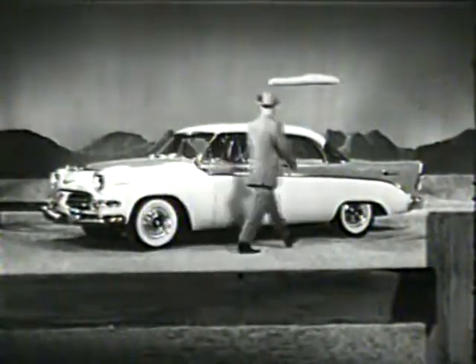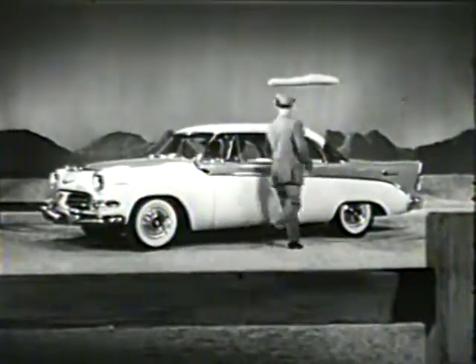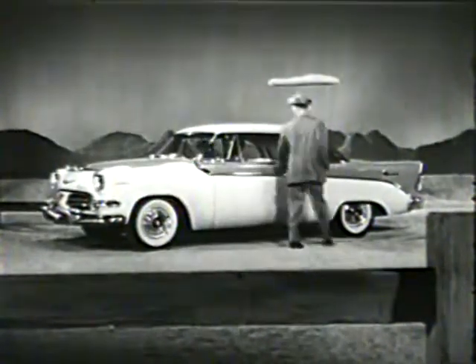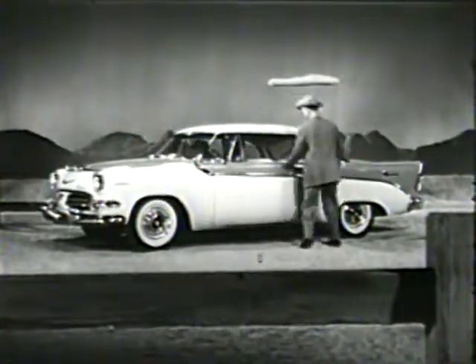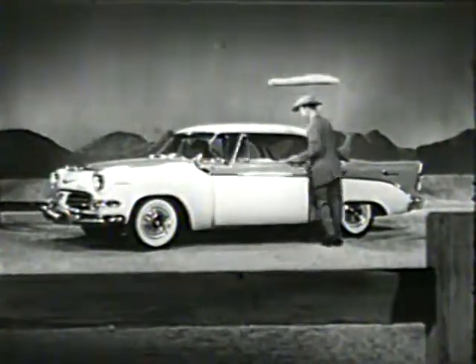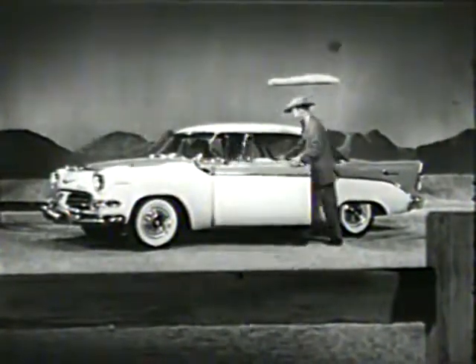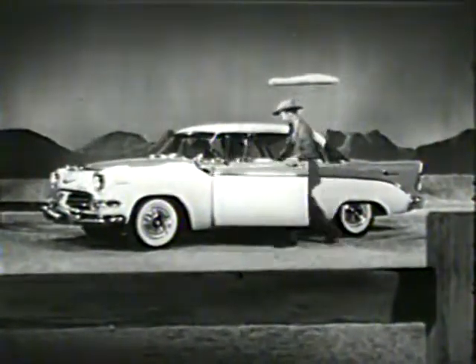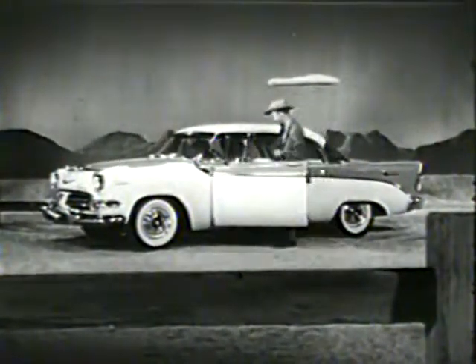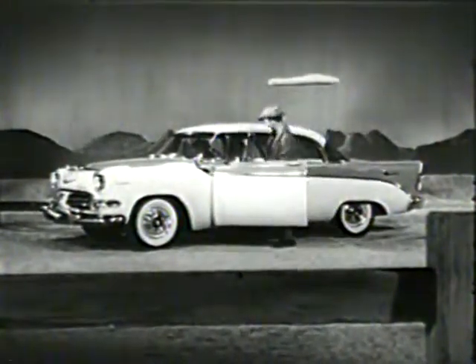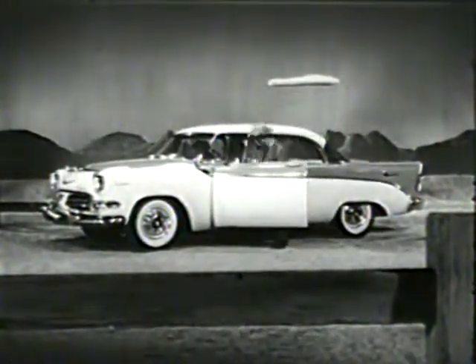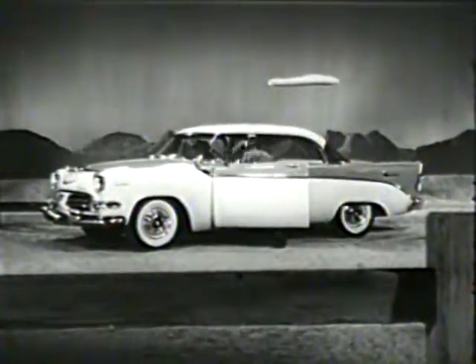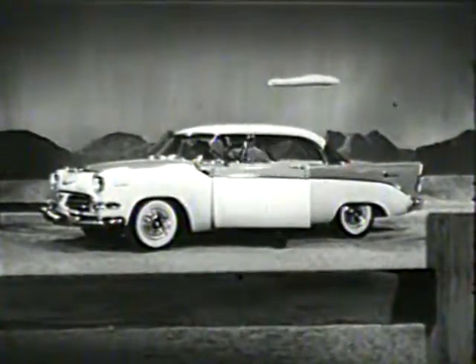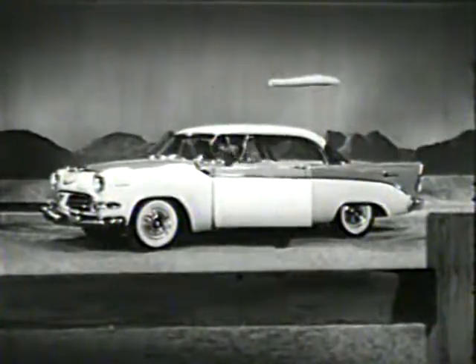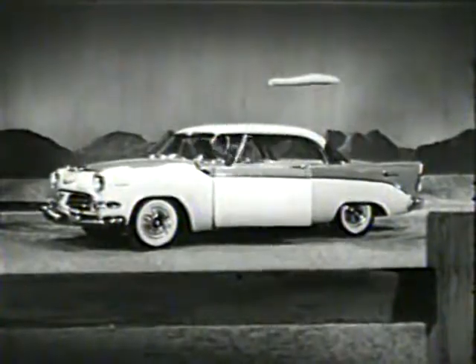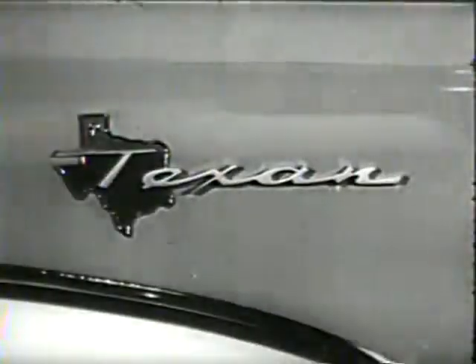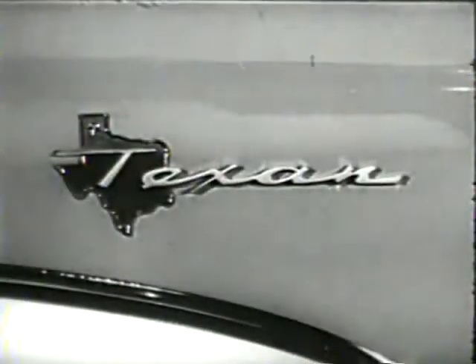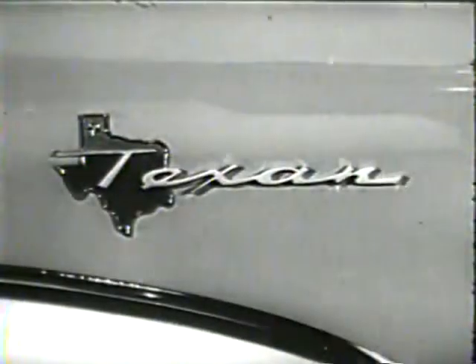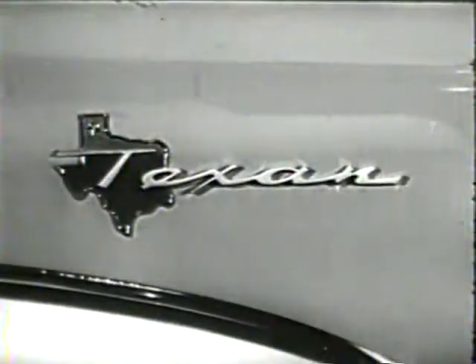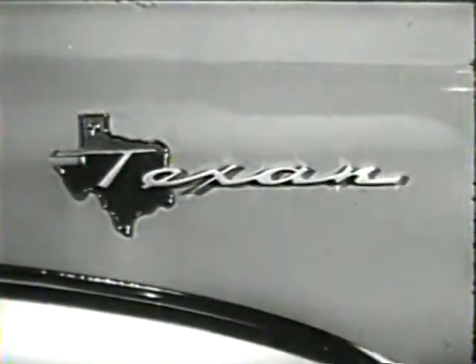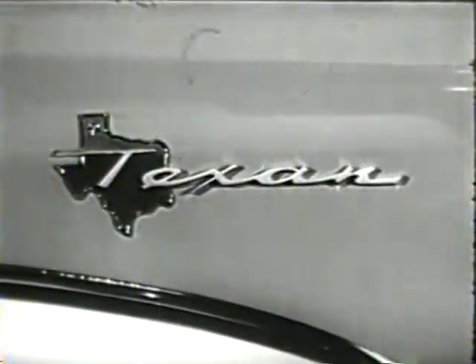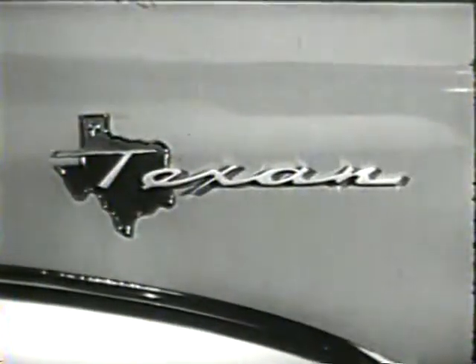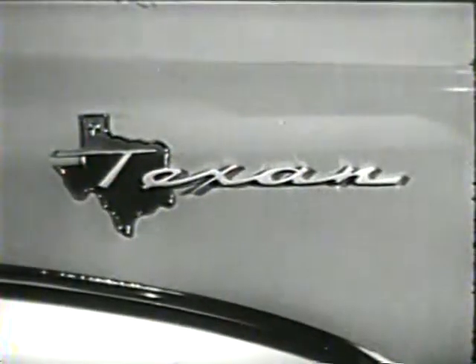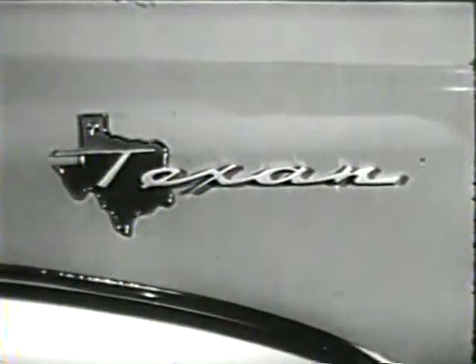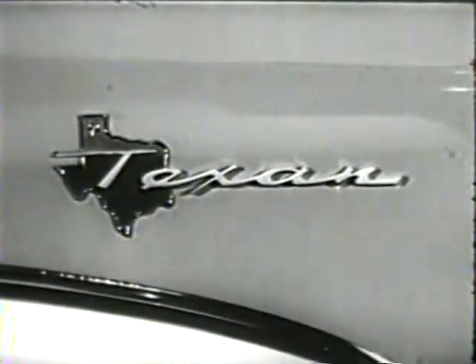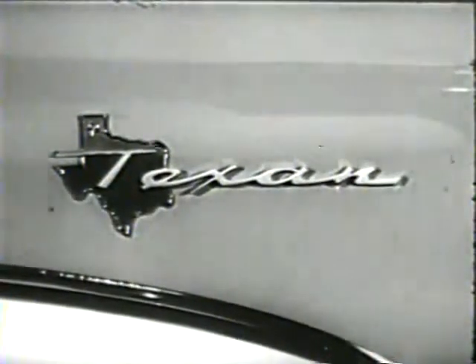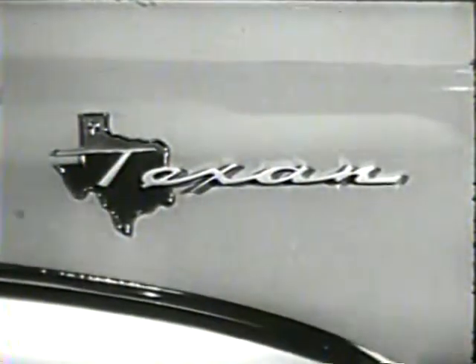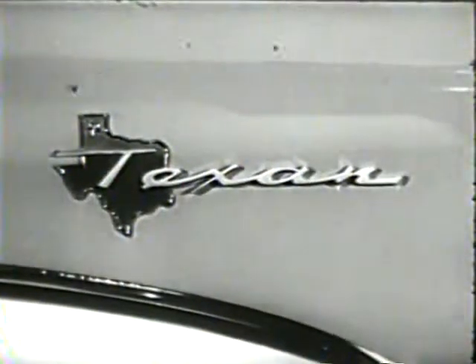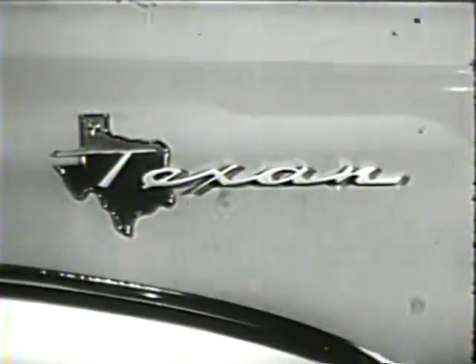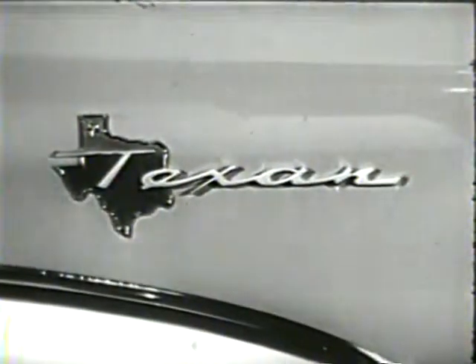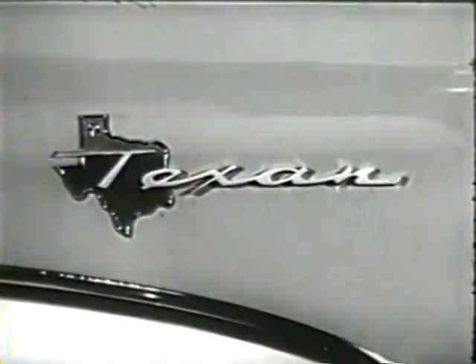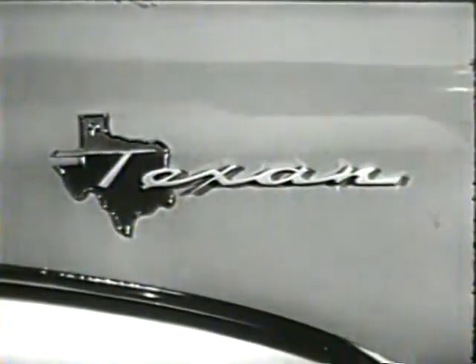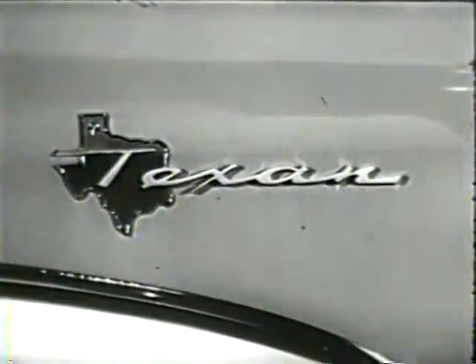Yes, it's the Texan, the Dodge Texan, sold only in the Lone Star State. See it at your Dodge dealers now.